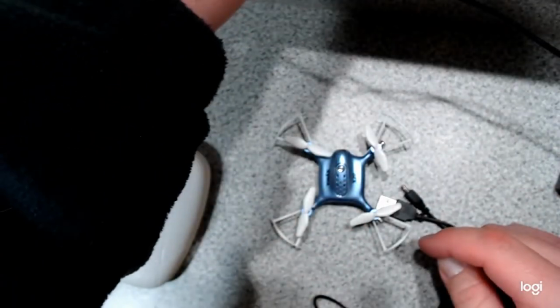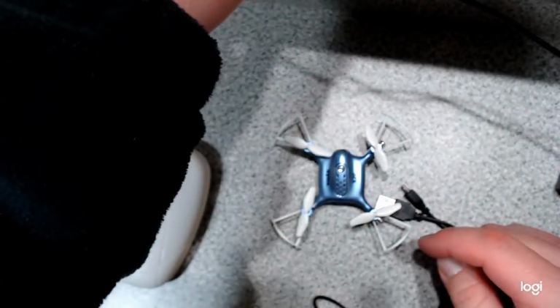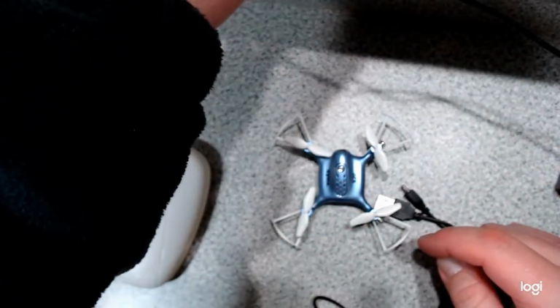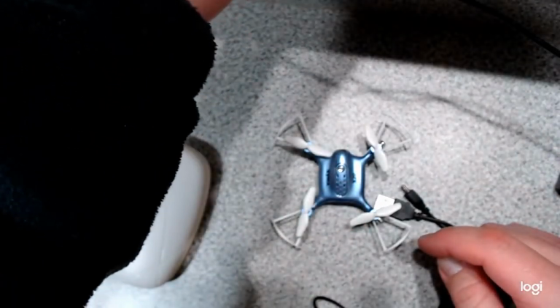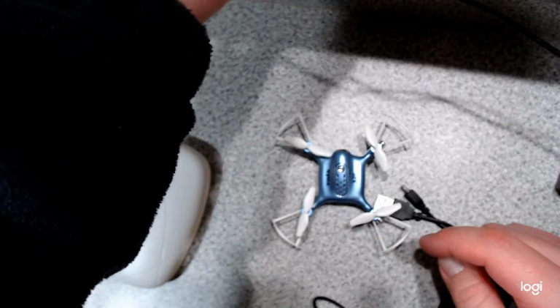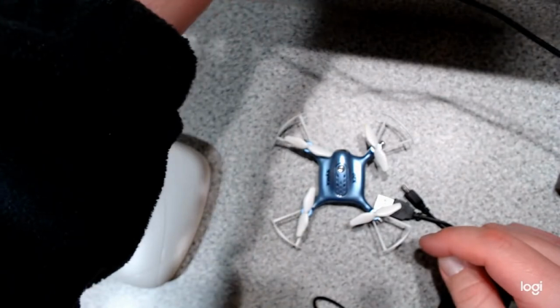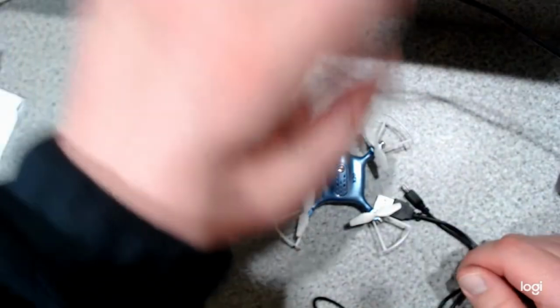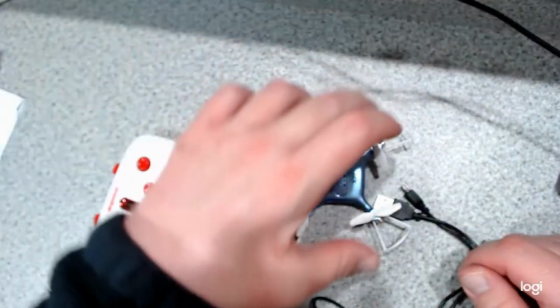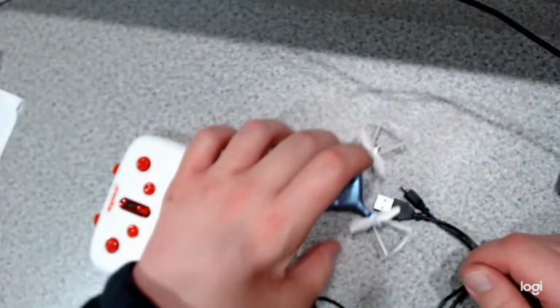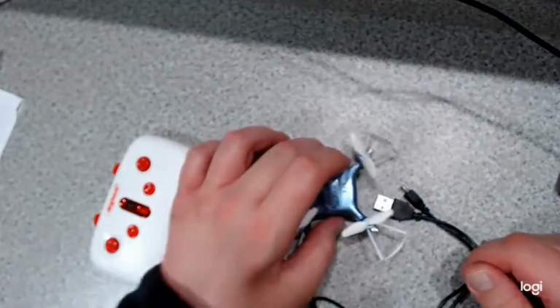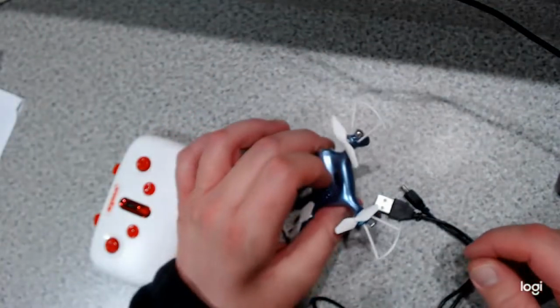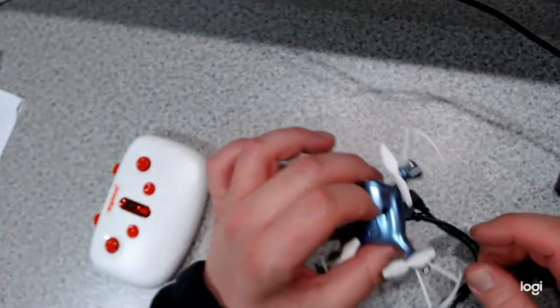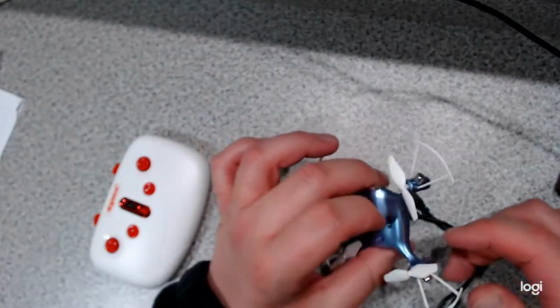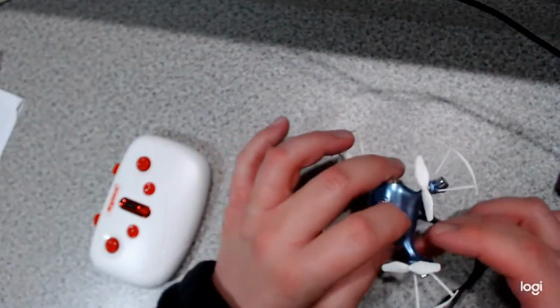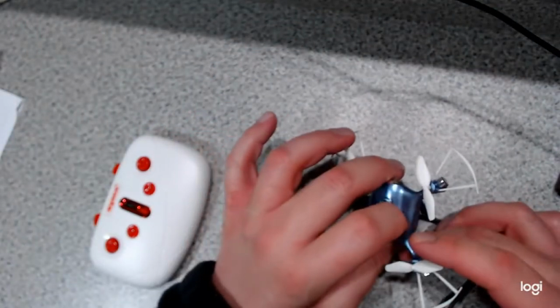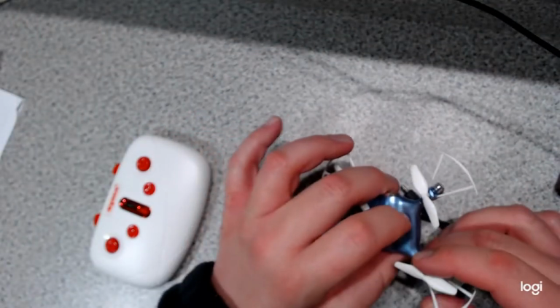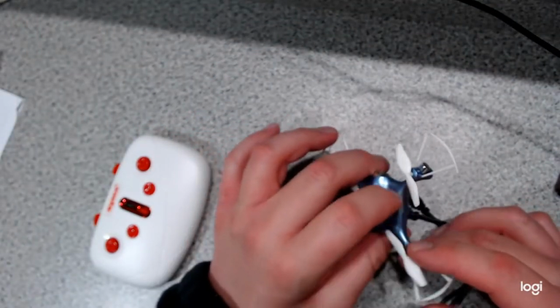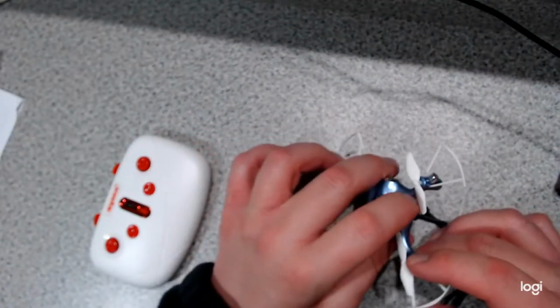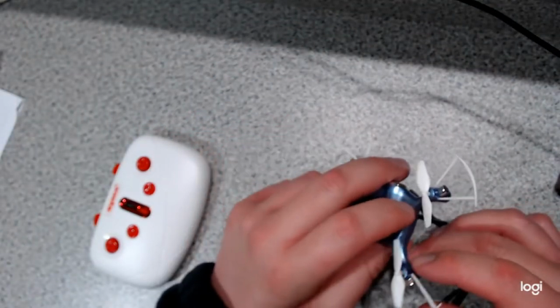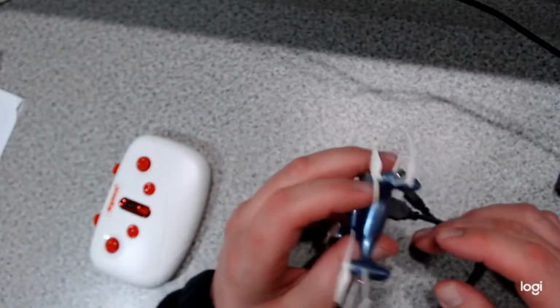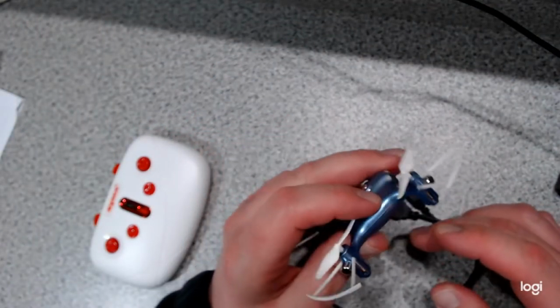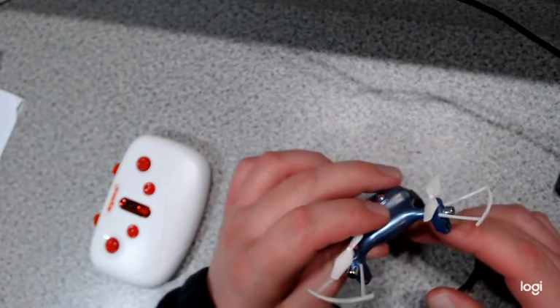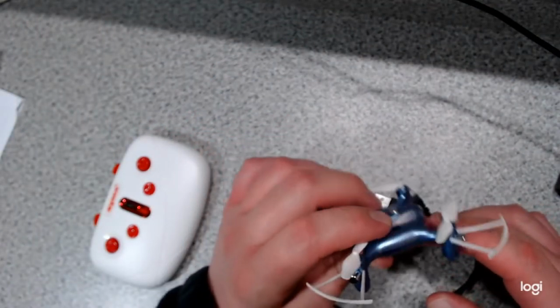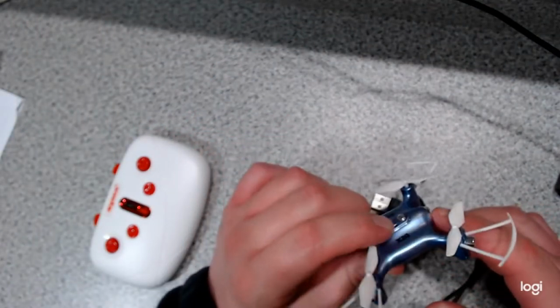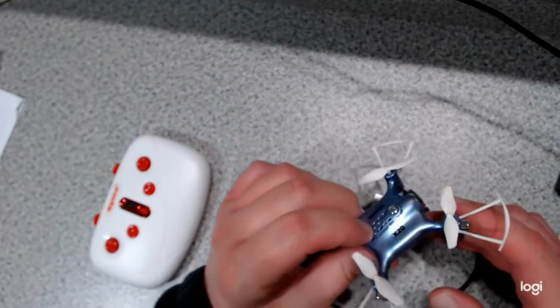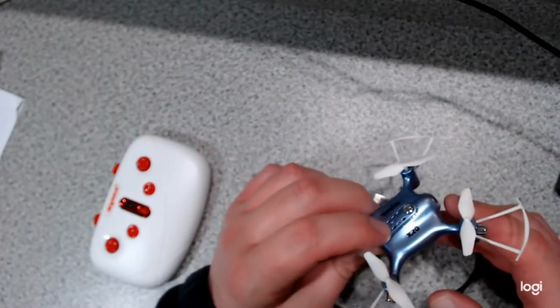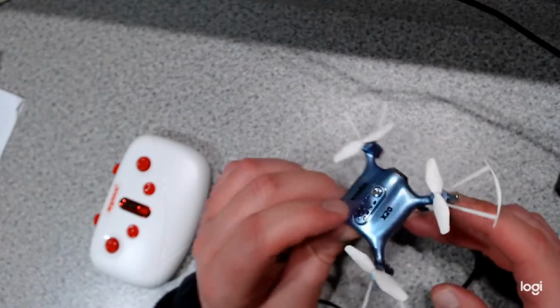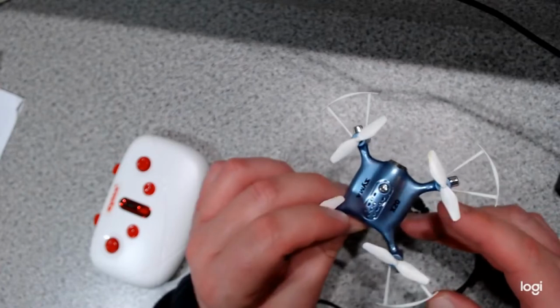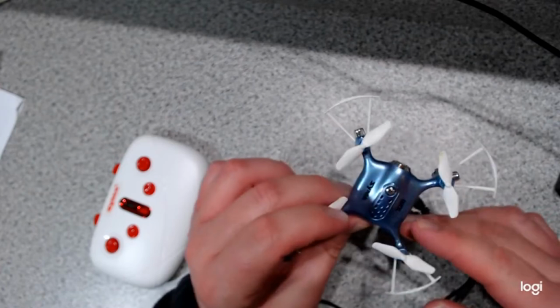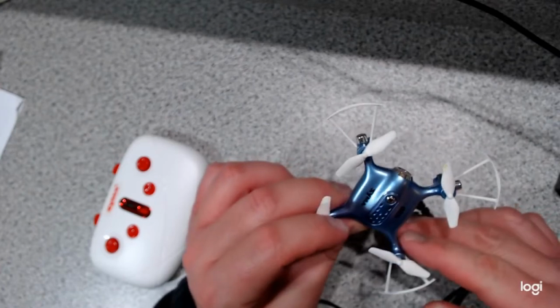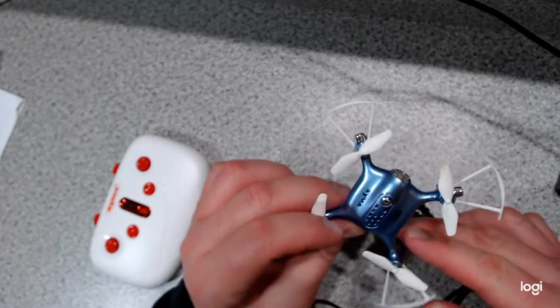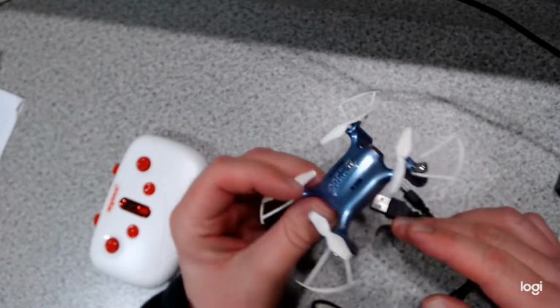When charging your drone, if you plug the USB into your computer, it'll take about 60 minutes or so to fully charge.